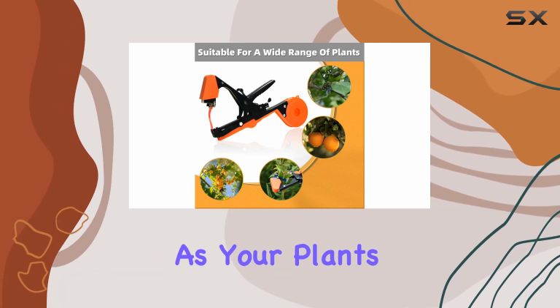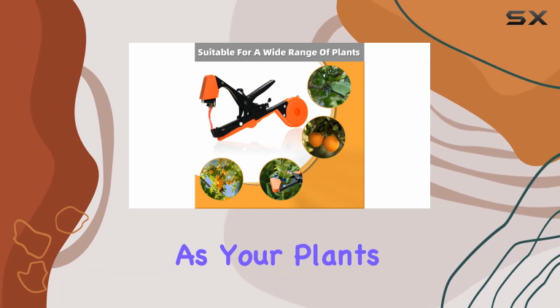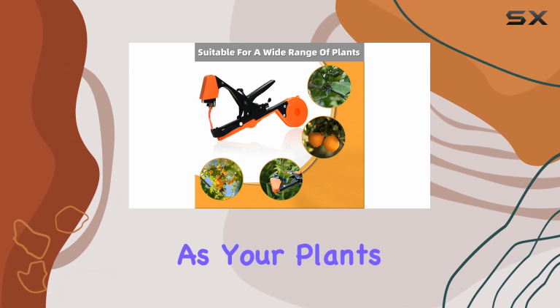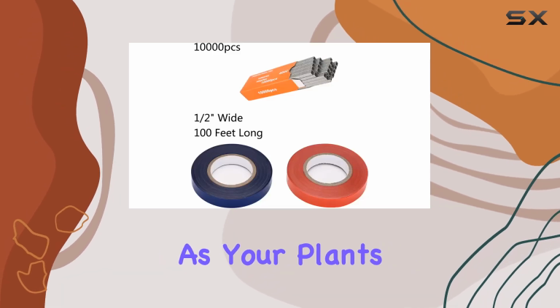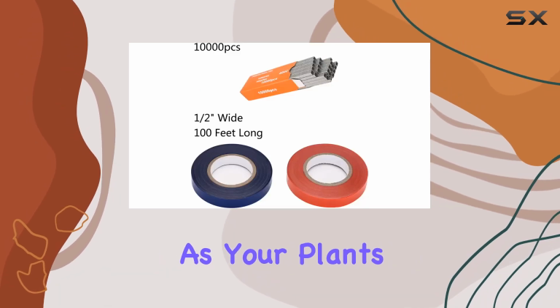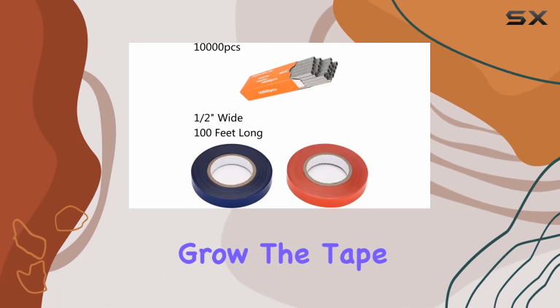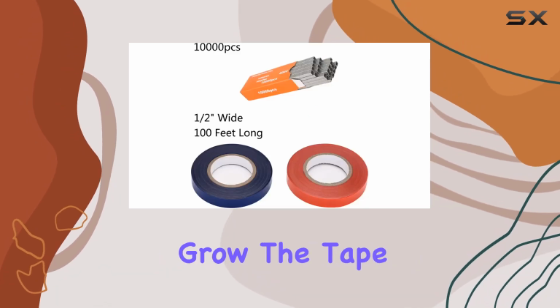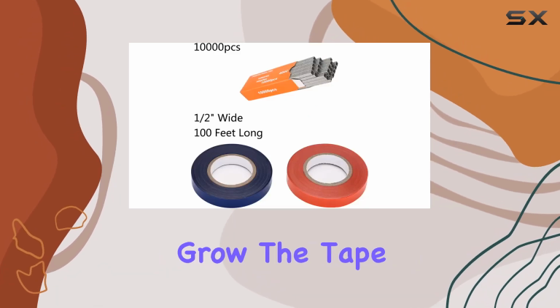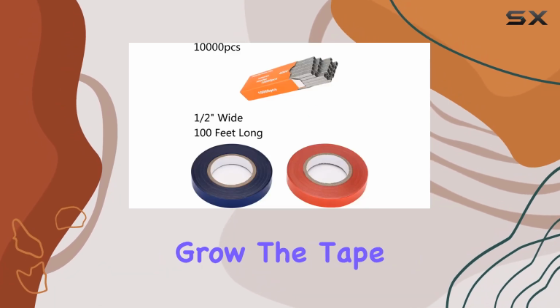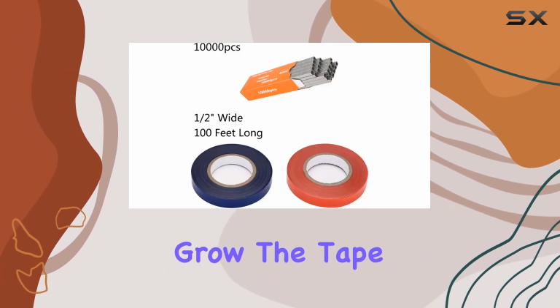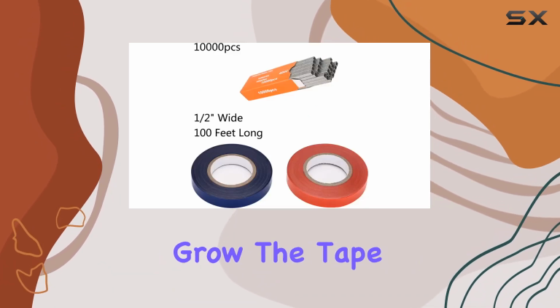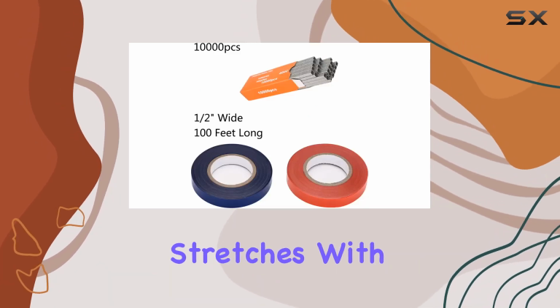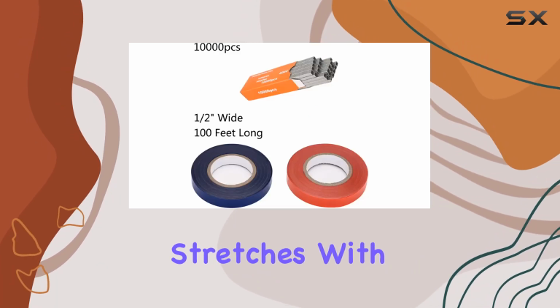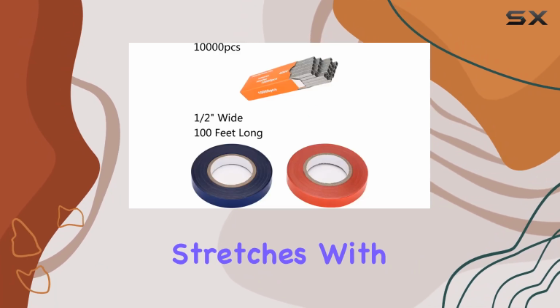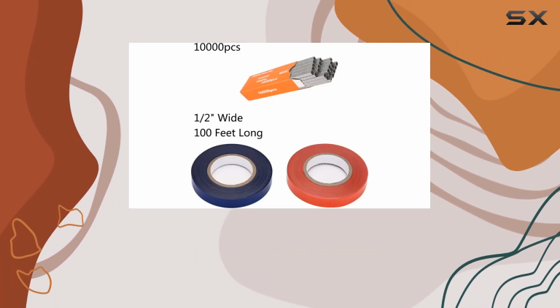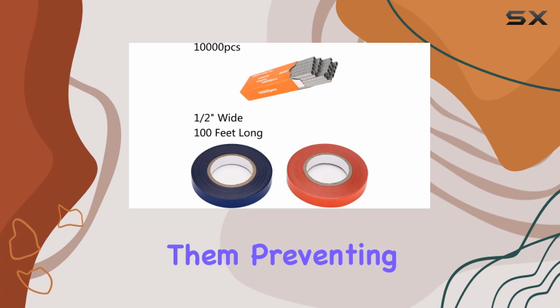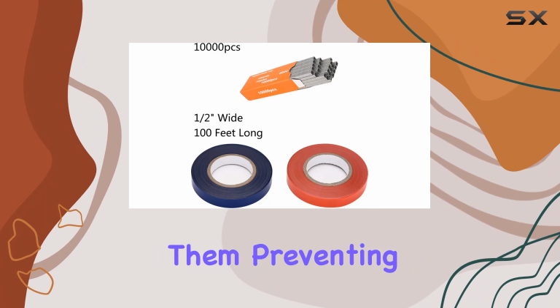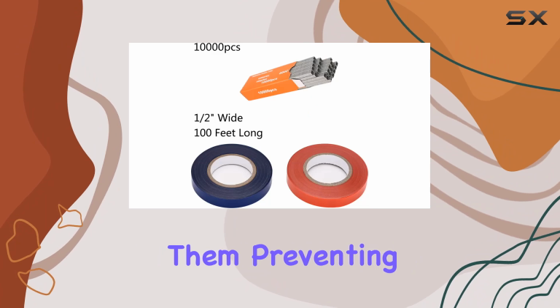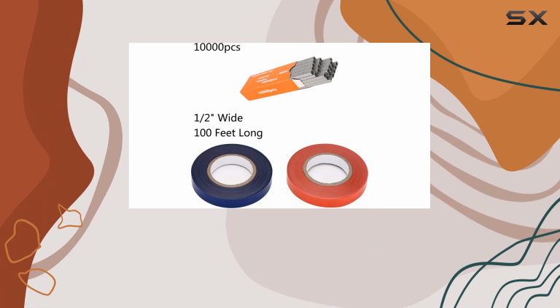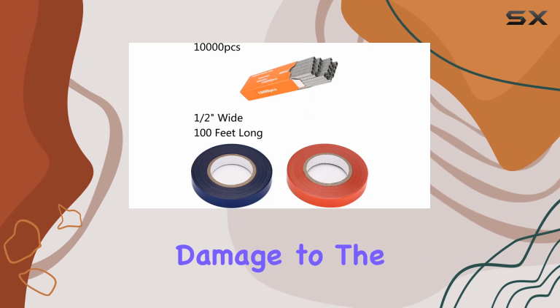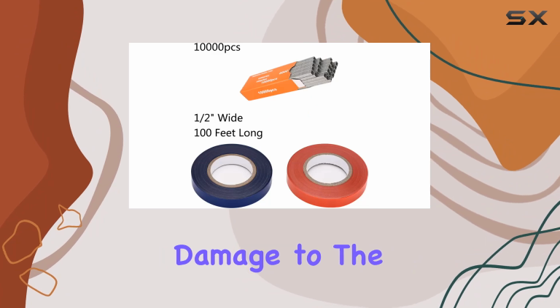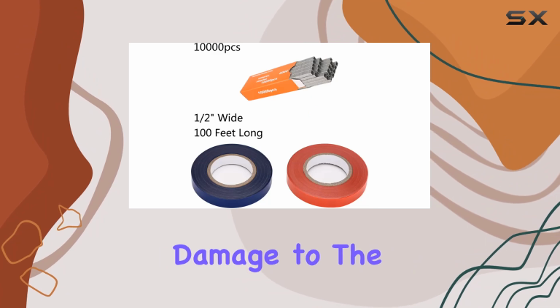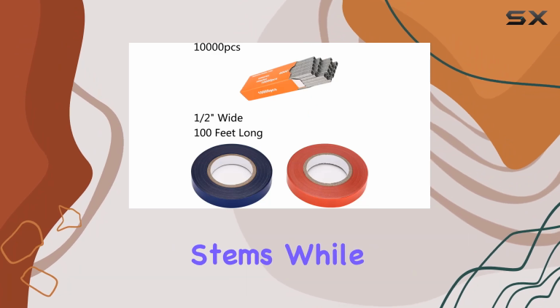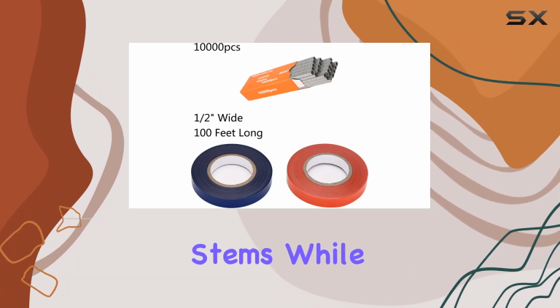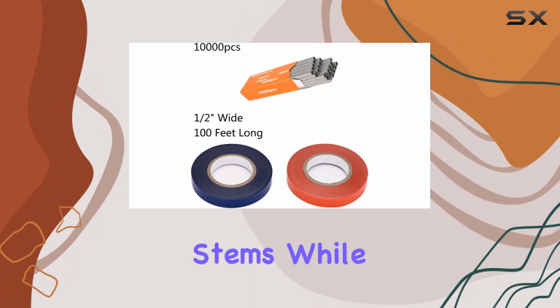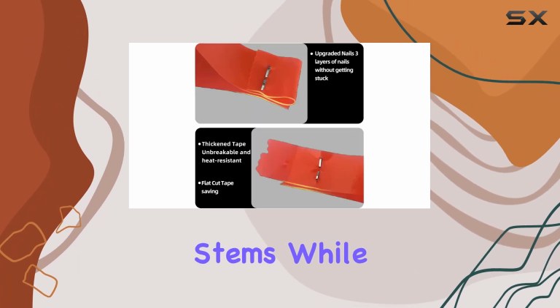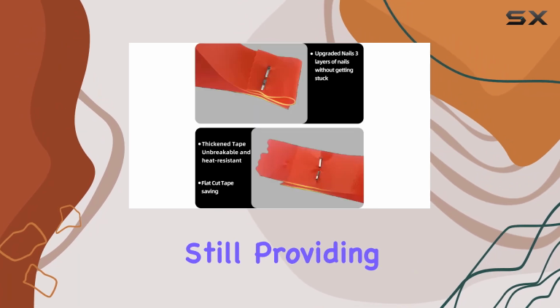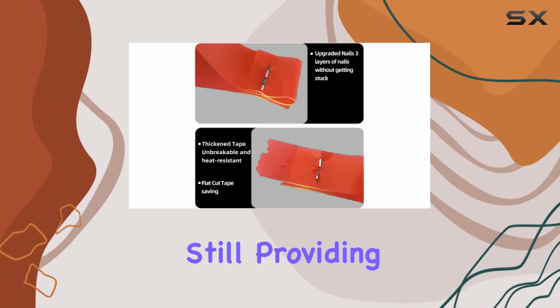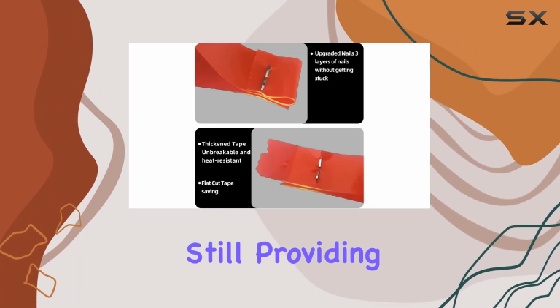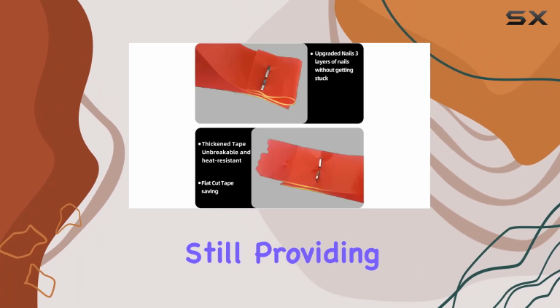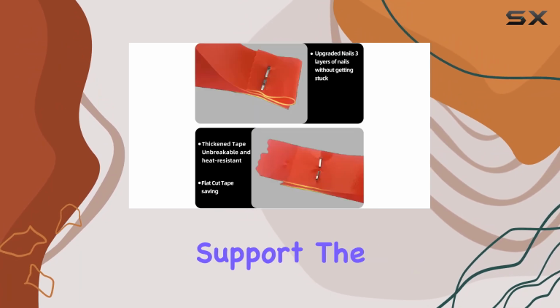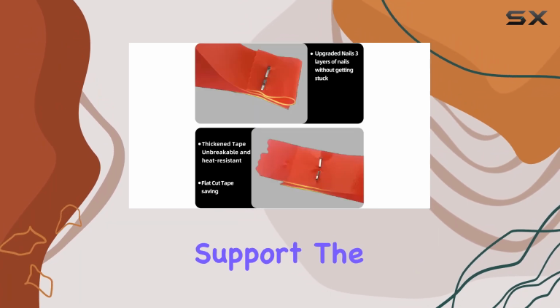As your plants grow, the tape stretches with them, preventing damage to the stems while still providing support.